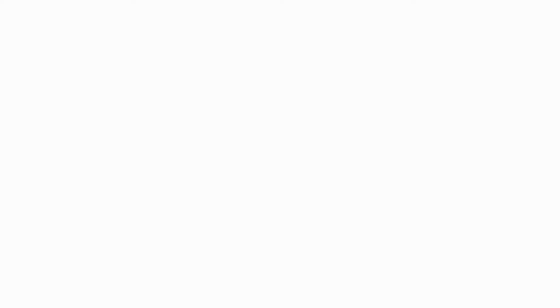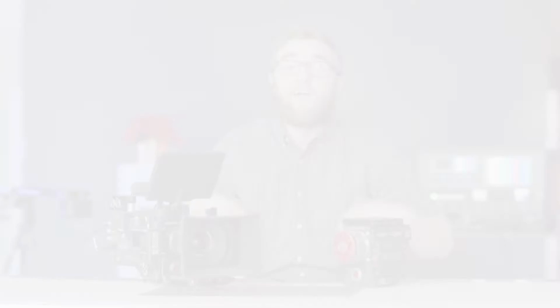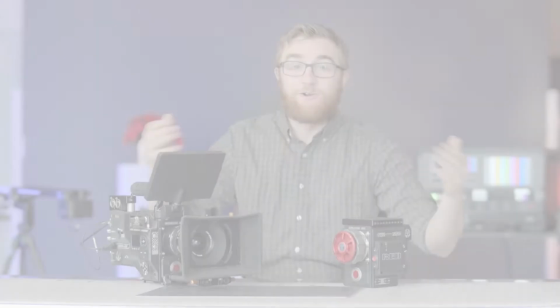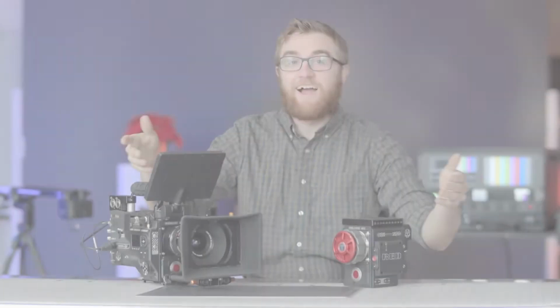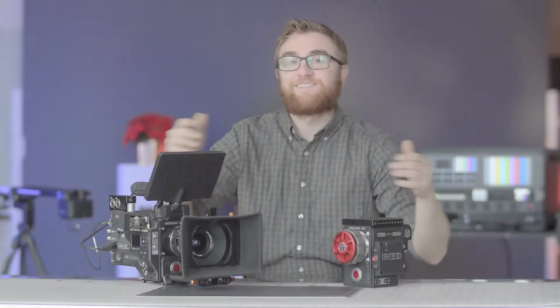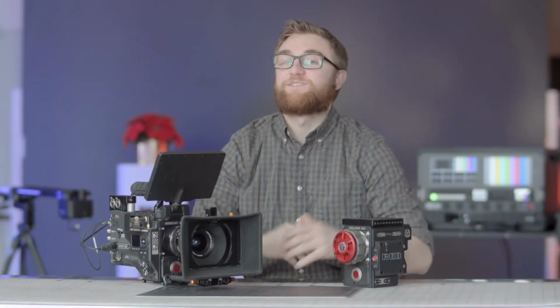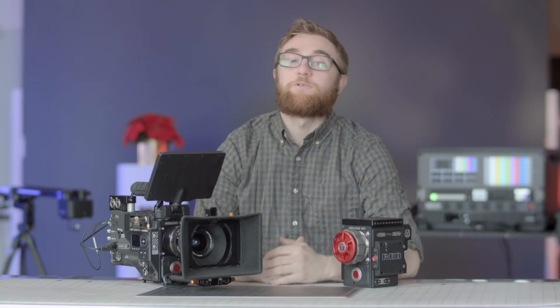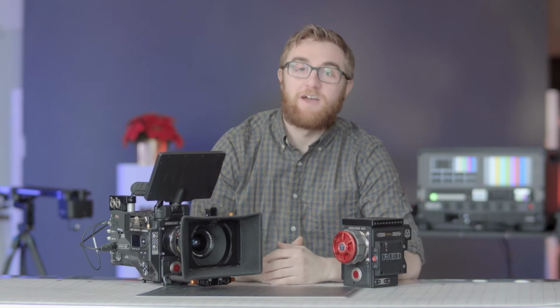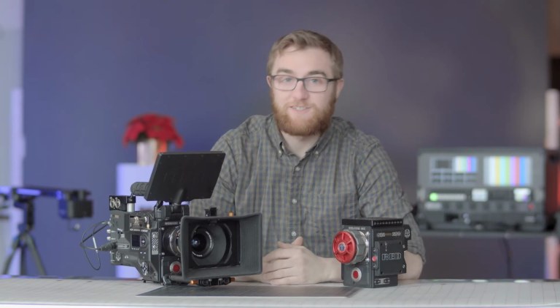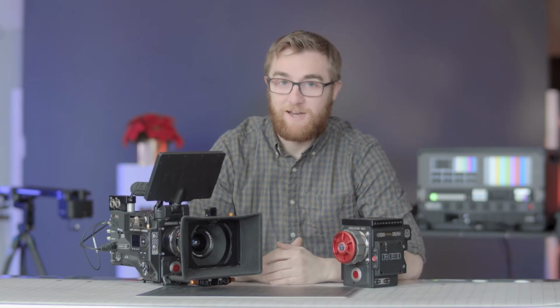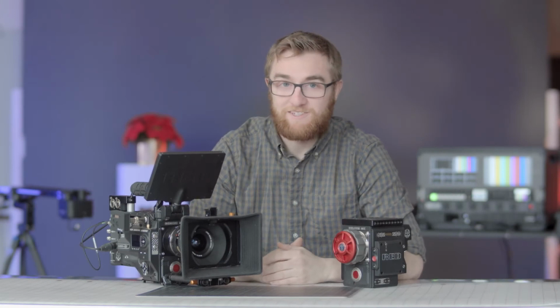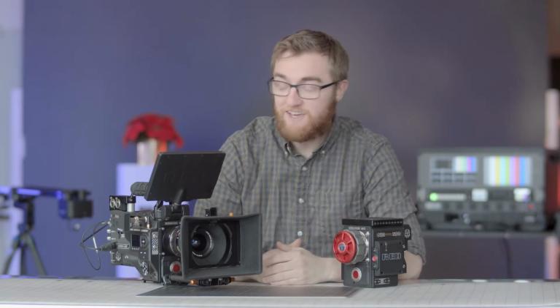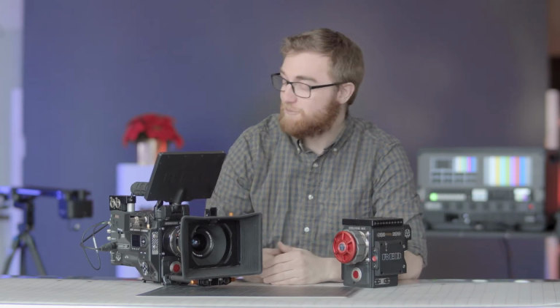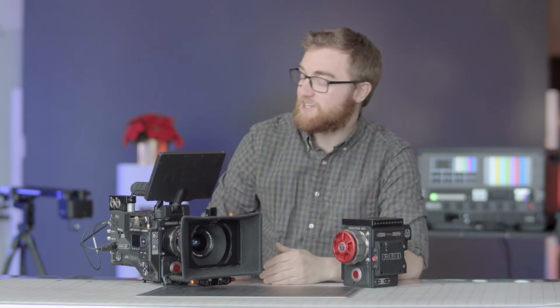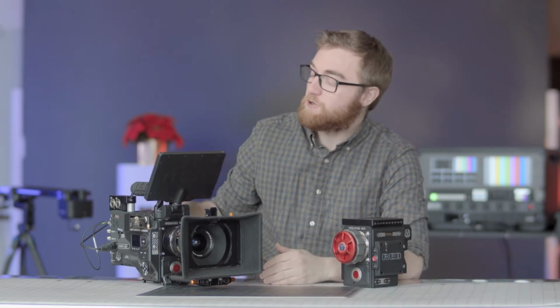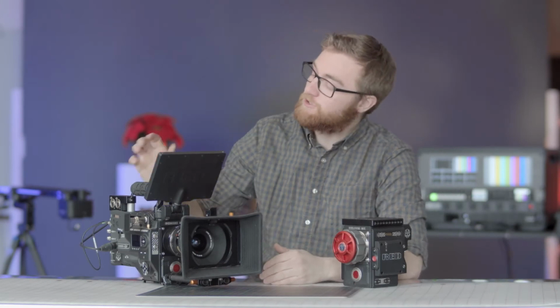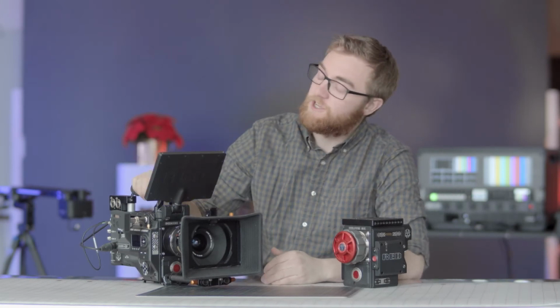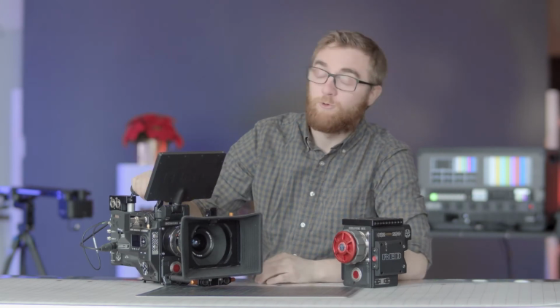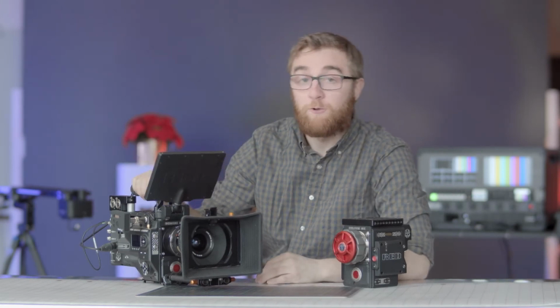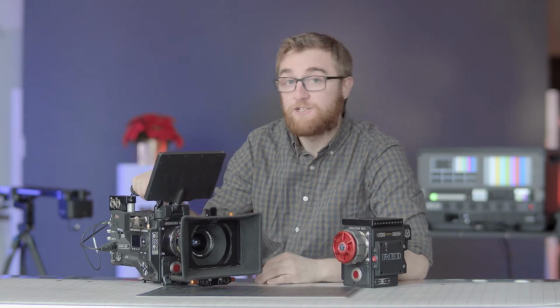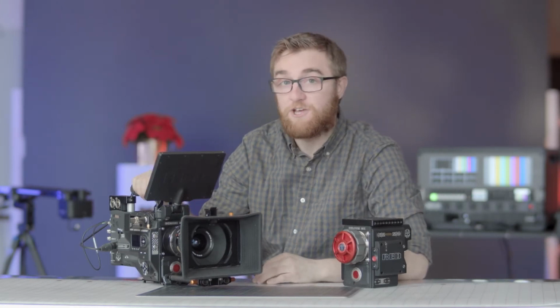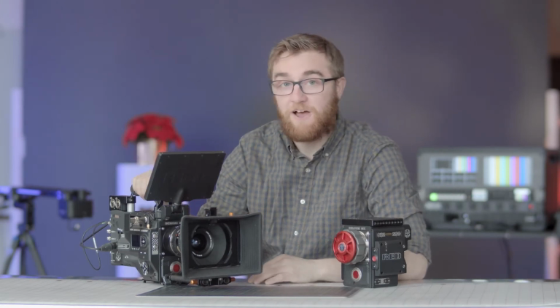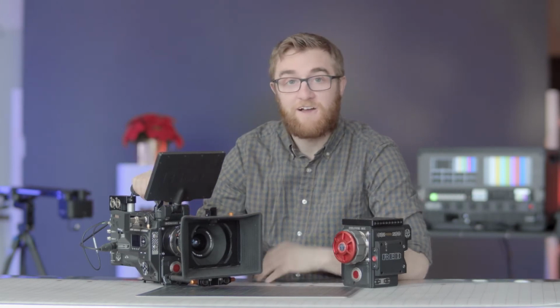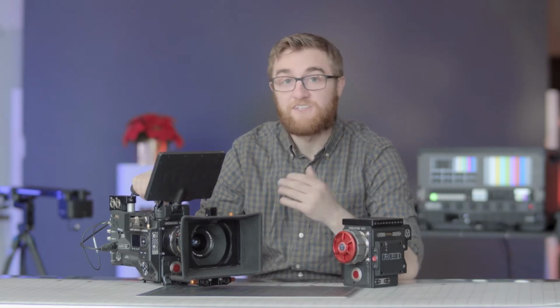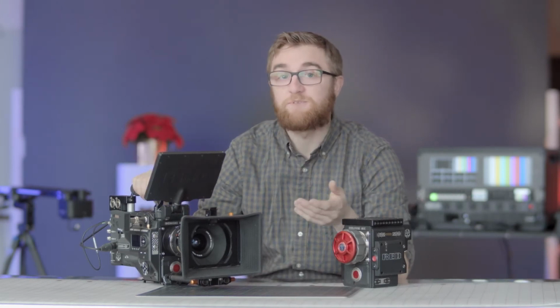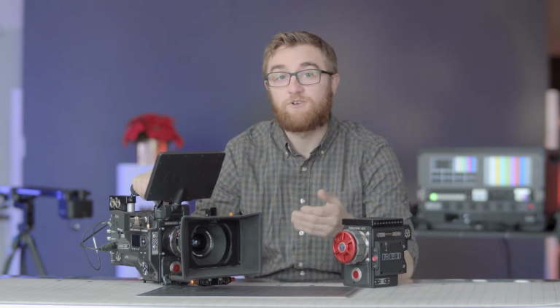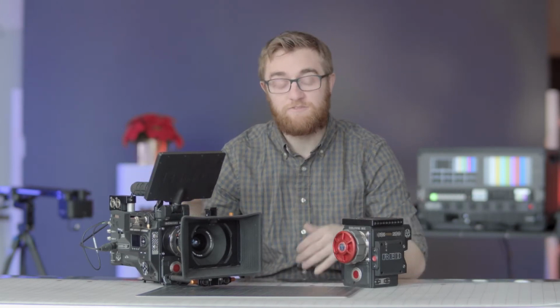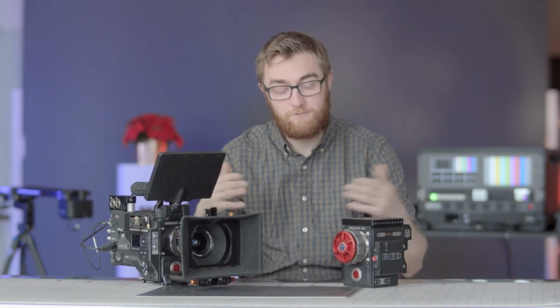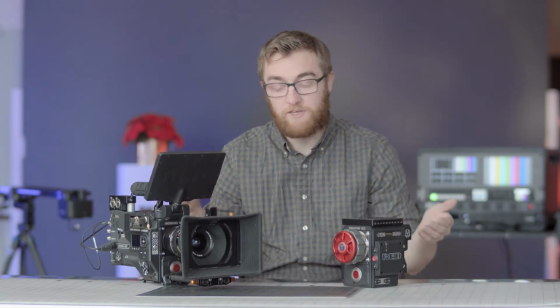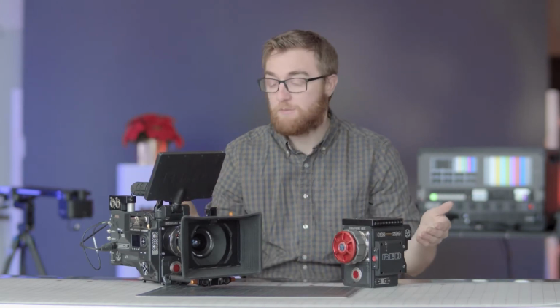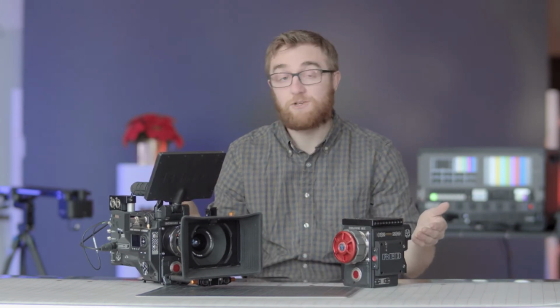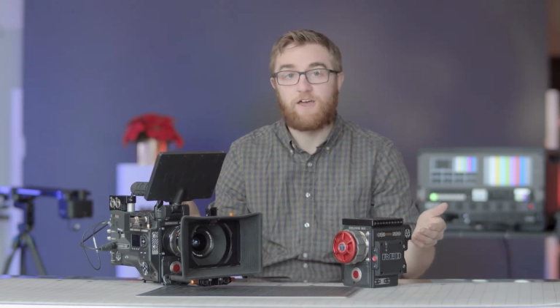Hey there guys, it's Nick from Beyond the Specs and today we're taking a quick look at the Red Ranger Gemini on this episode of Big Camera Showdown.